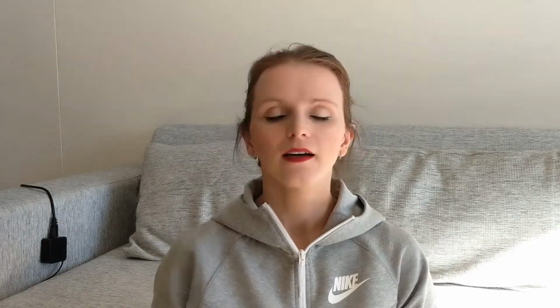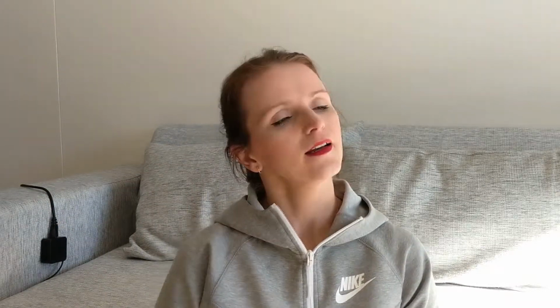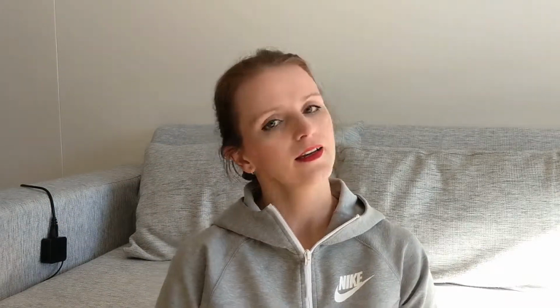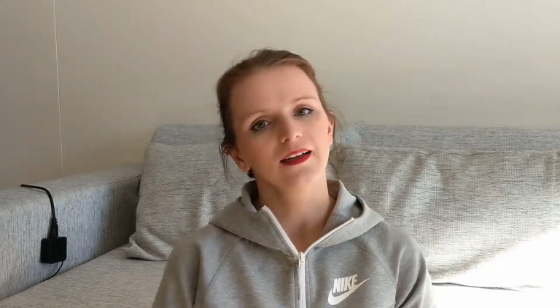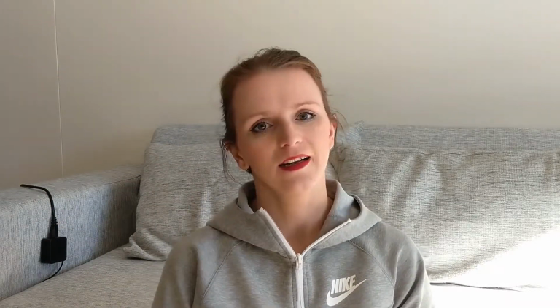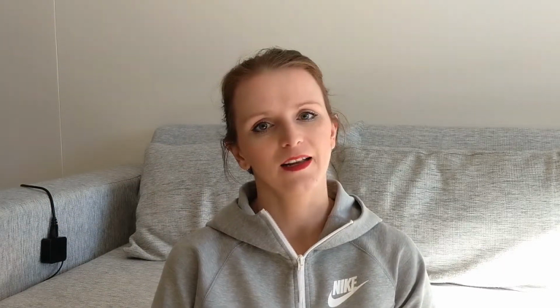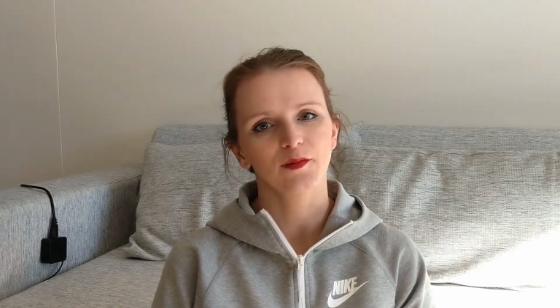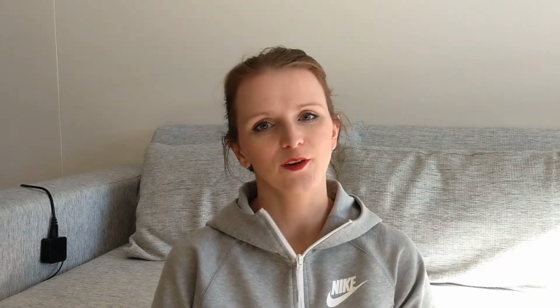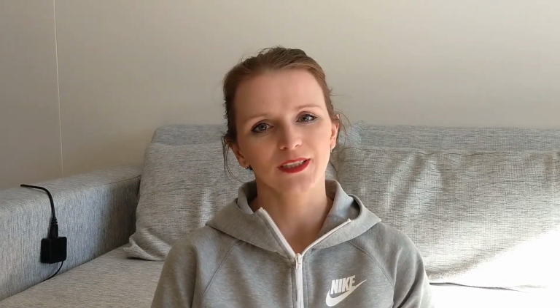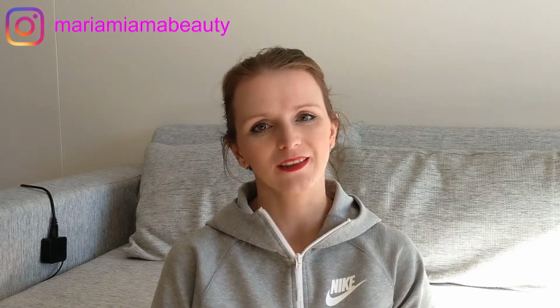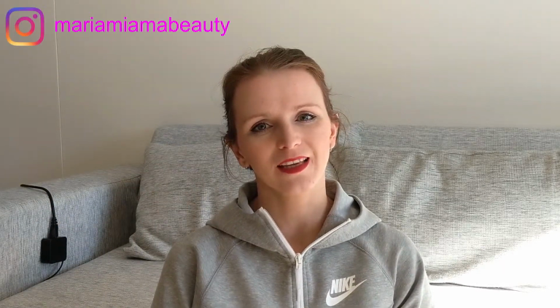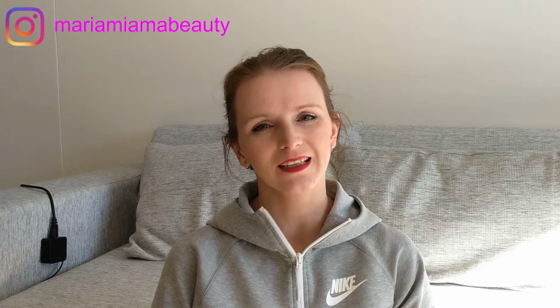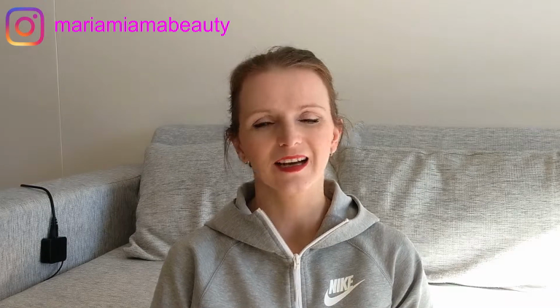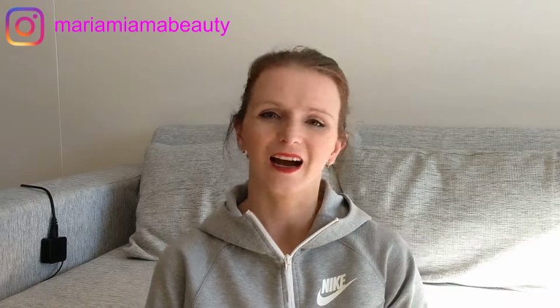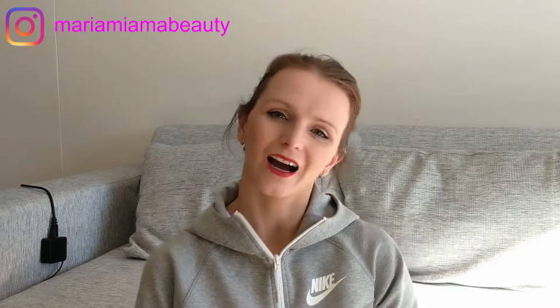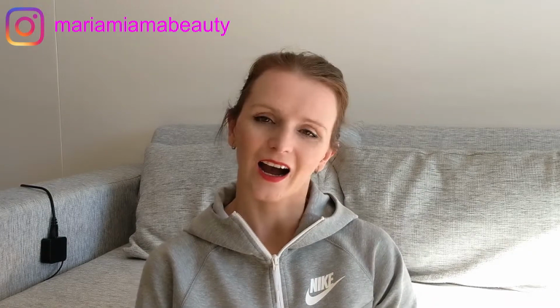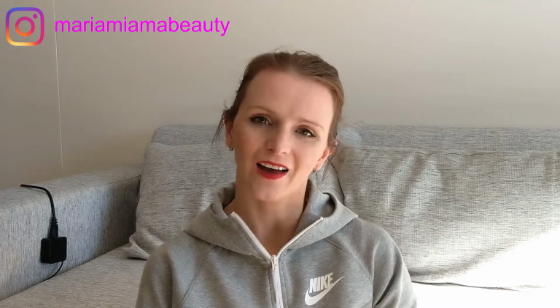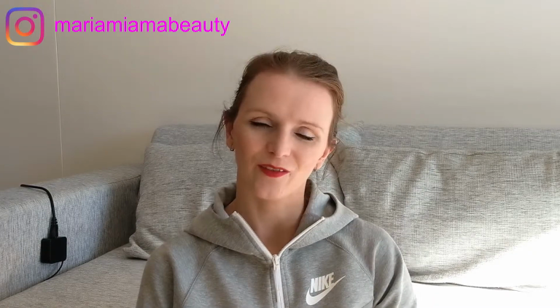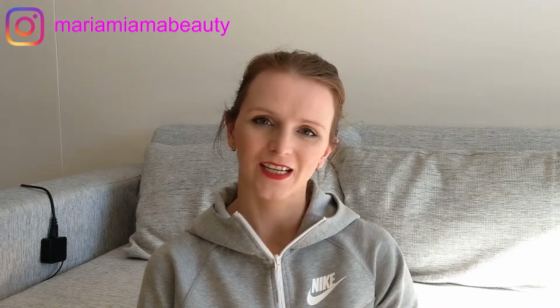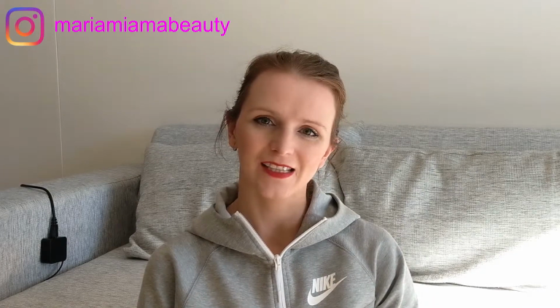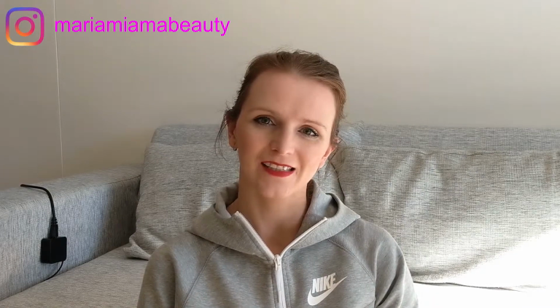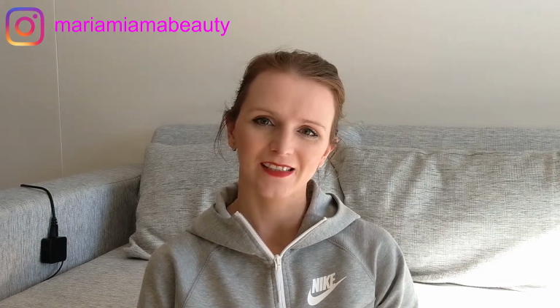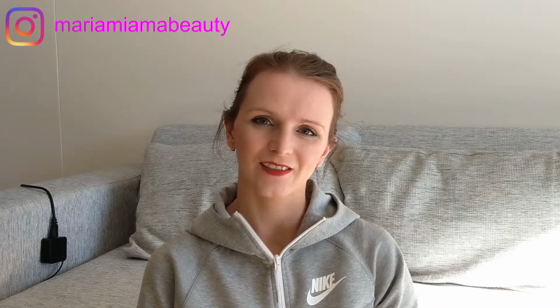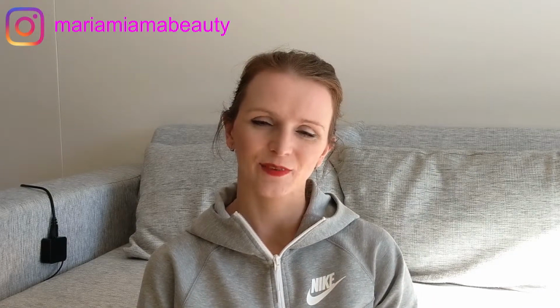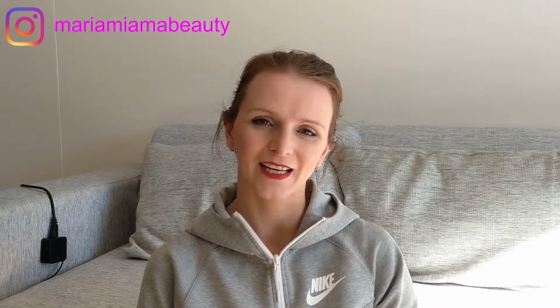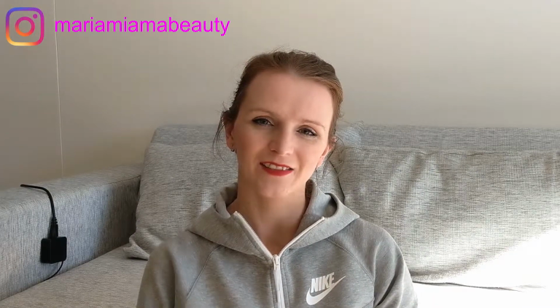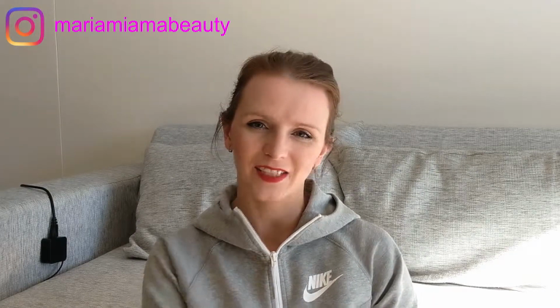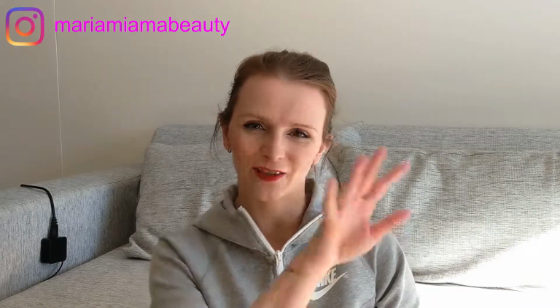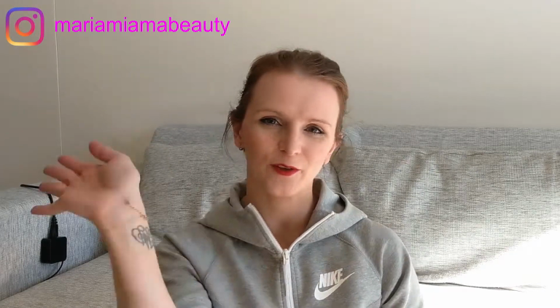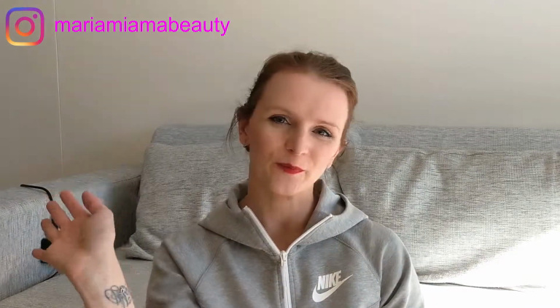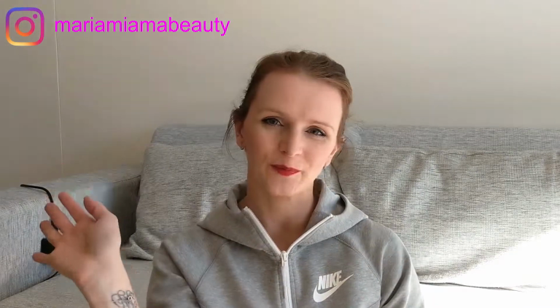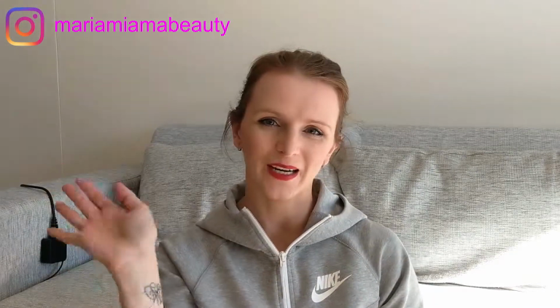Let me know what you think, and I'll see you in my next video — bye!